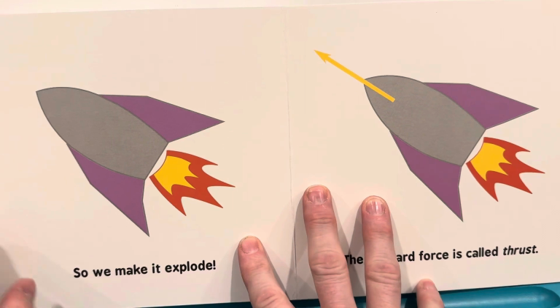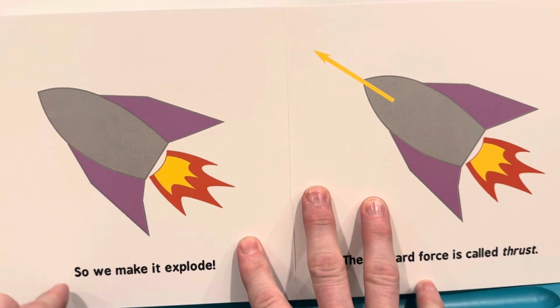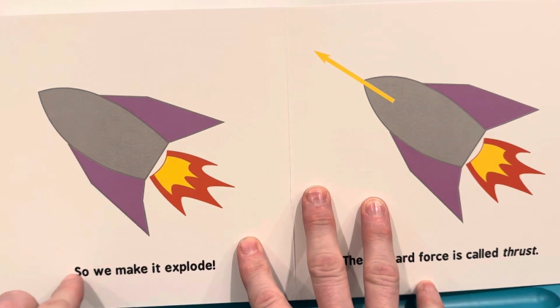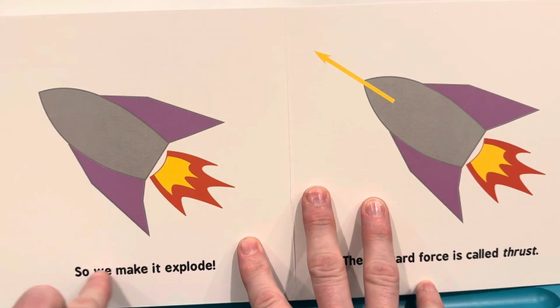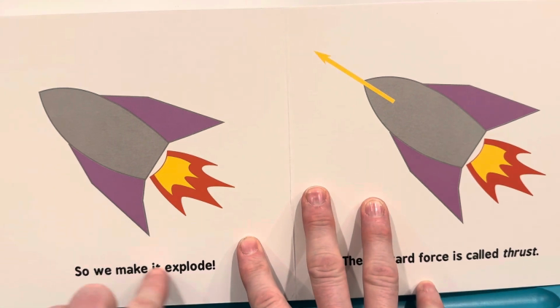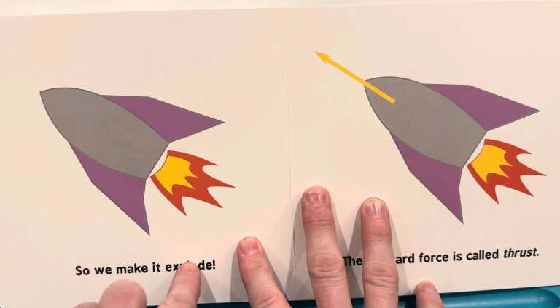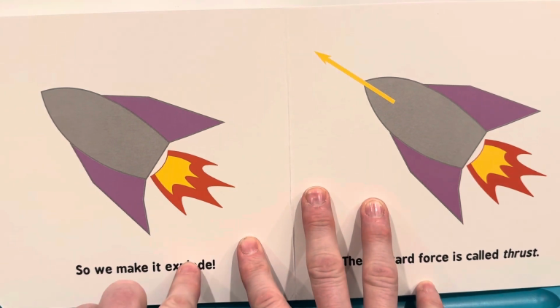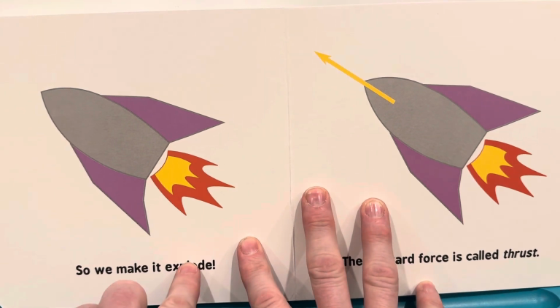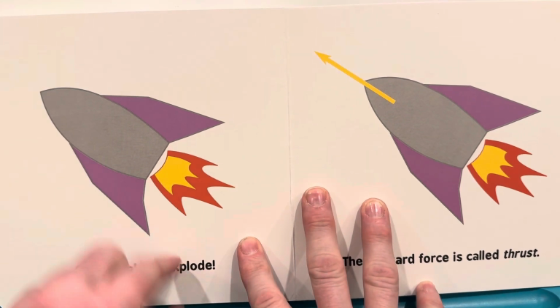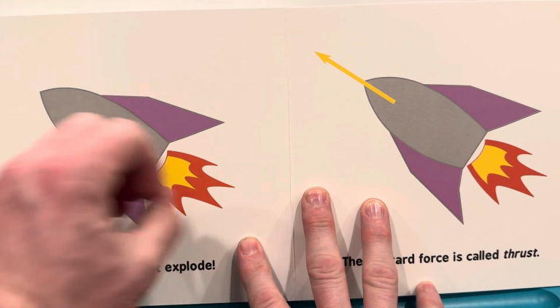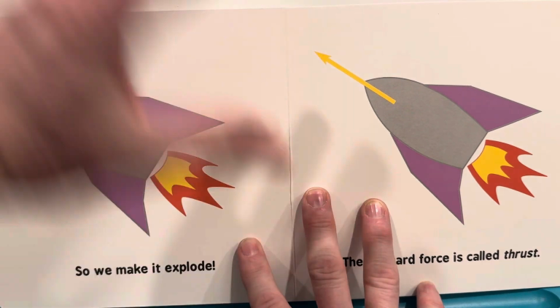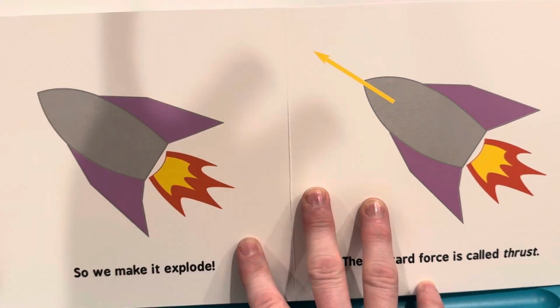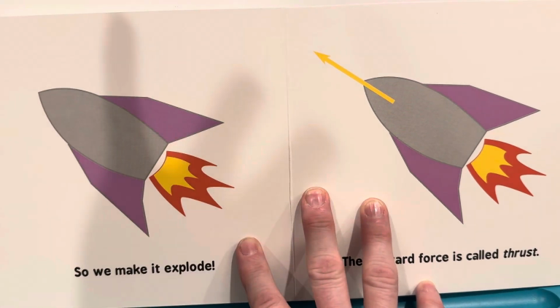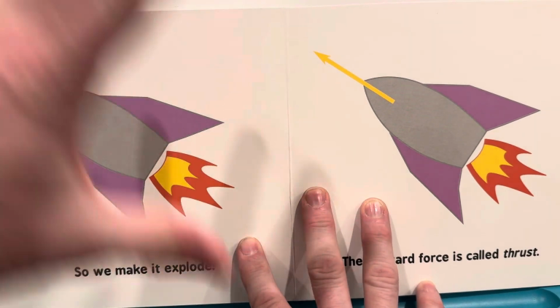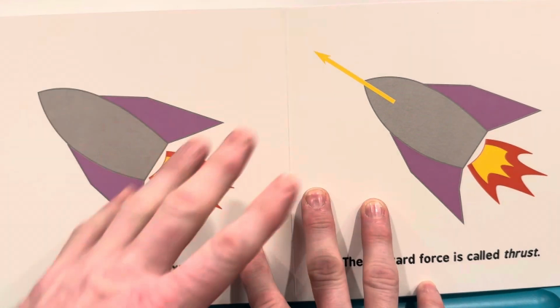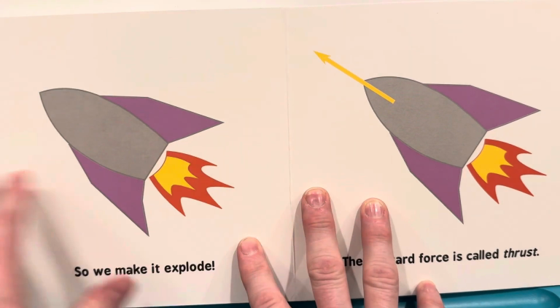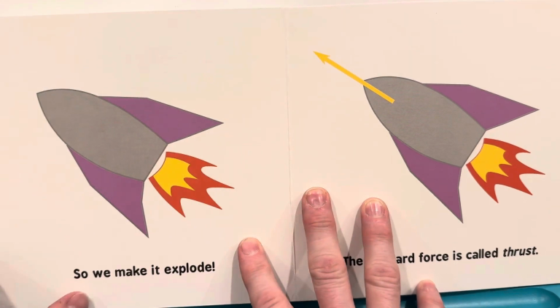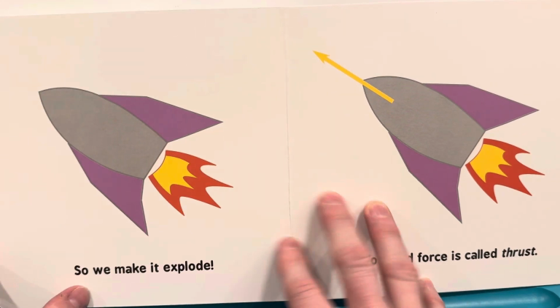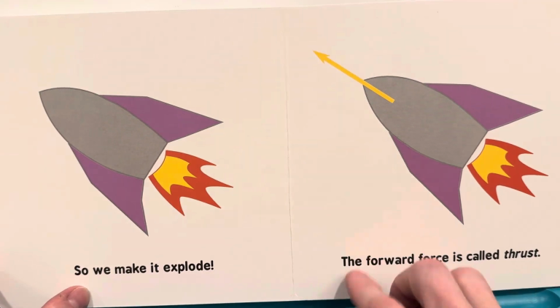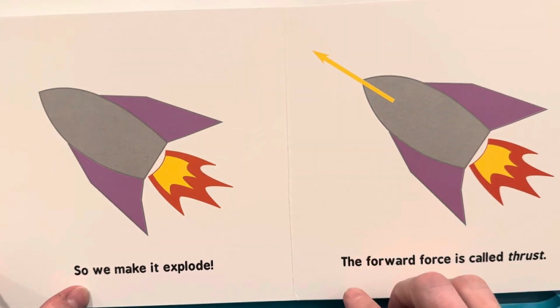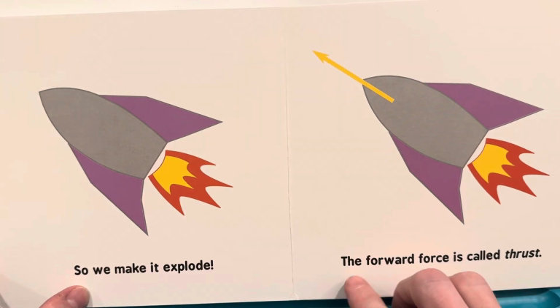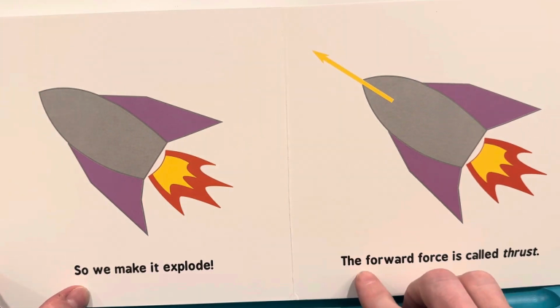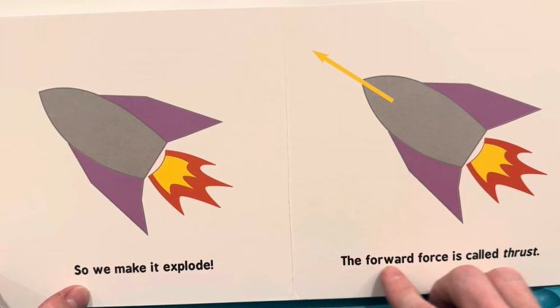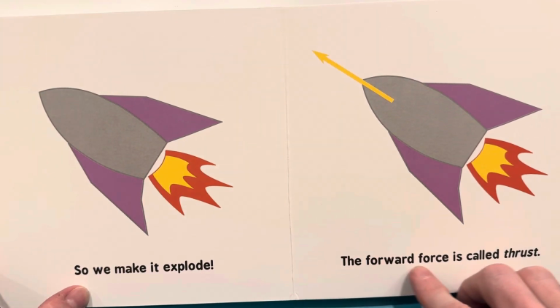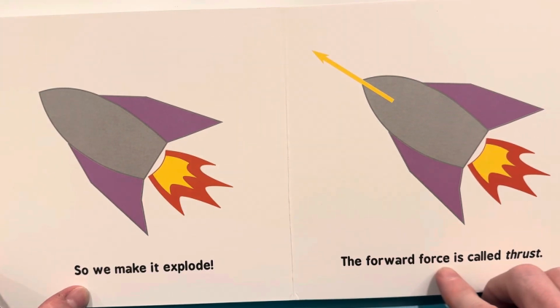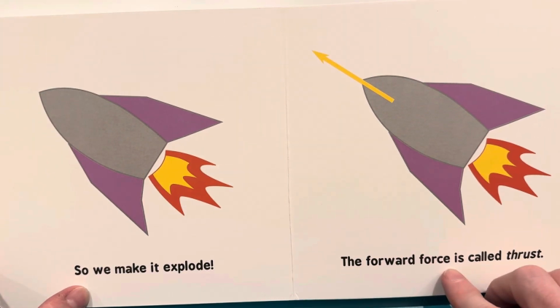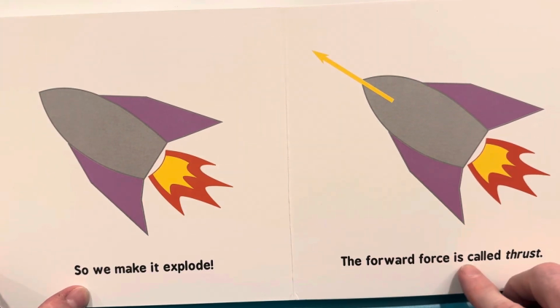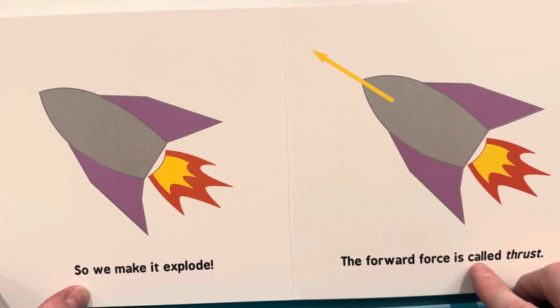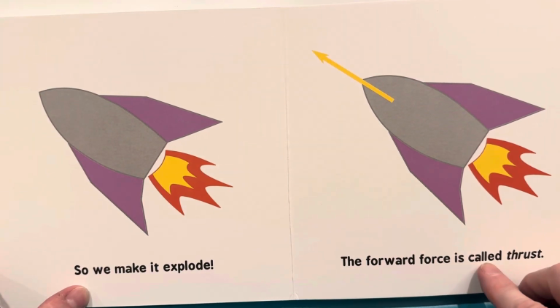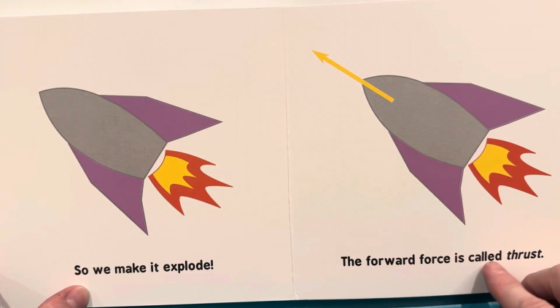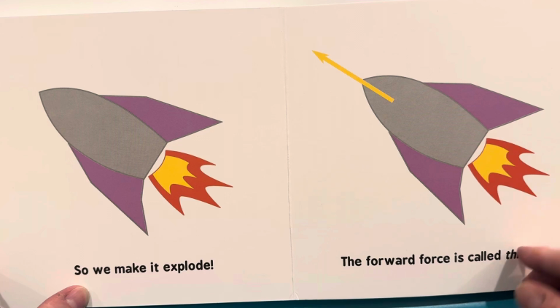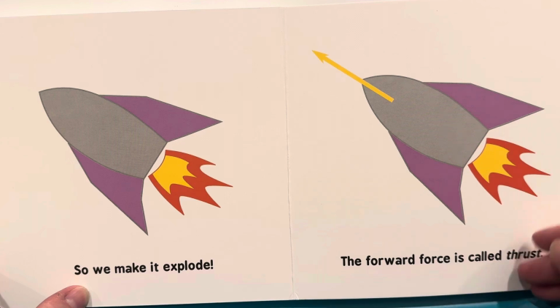So we make it explode. The forward force is called thrust.